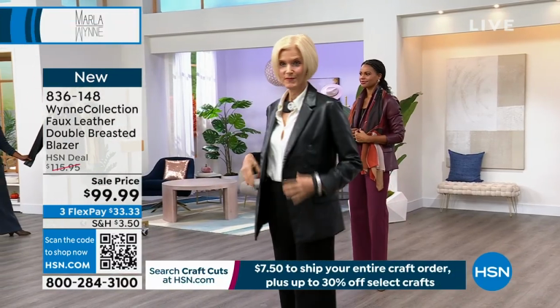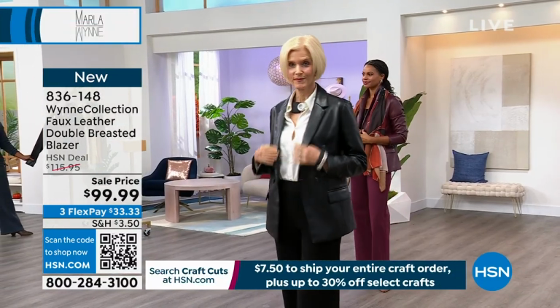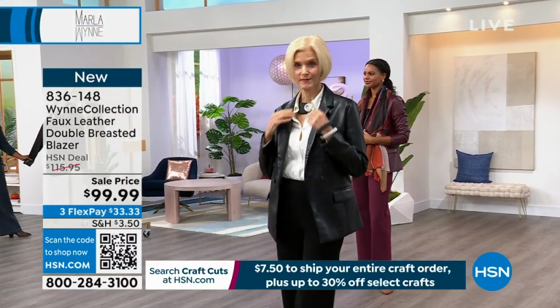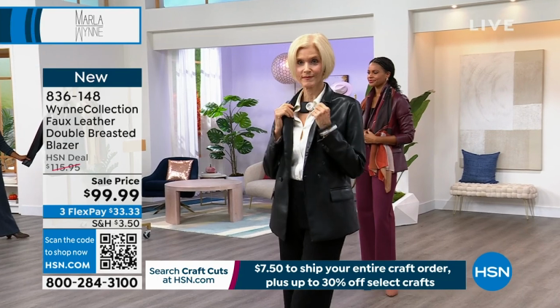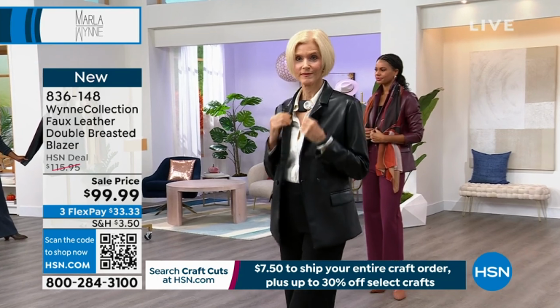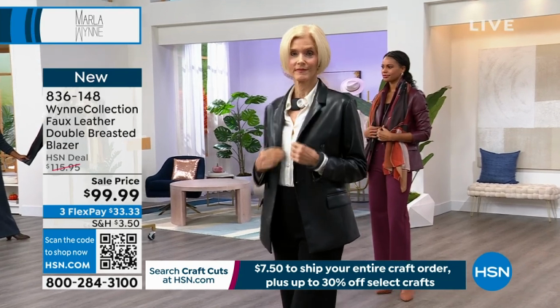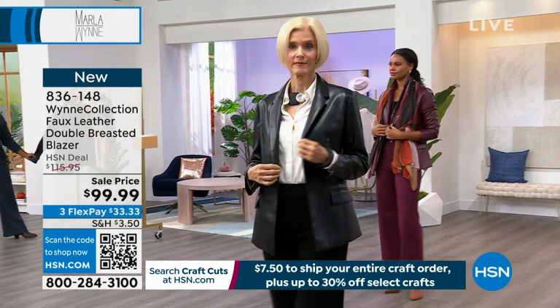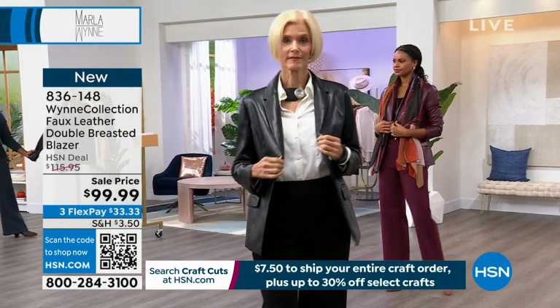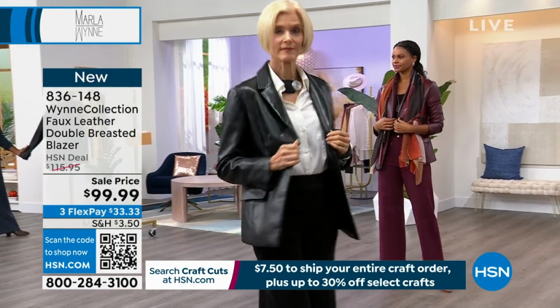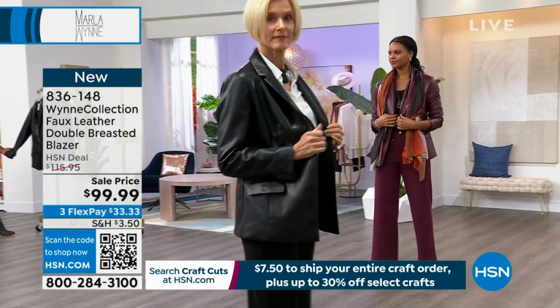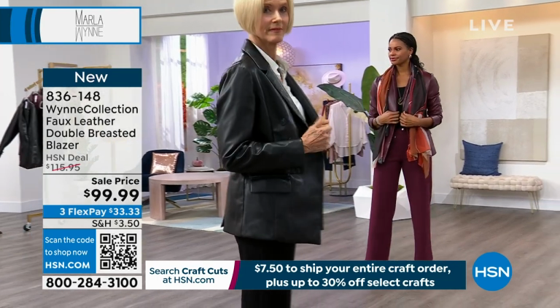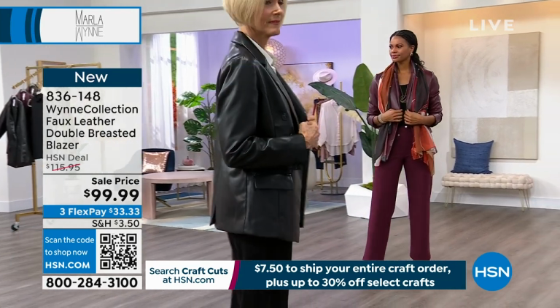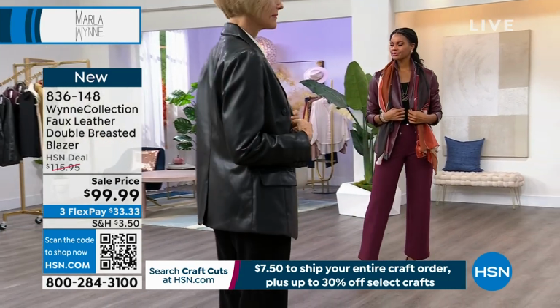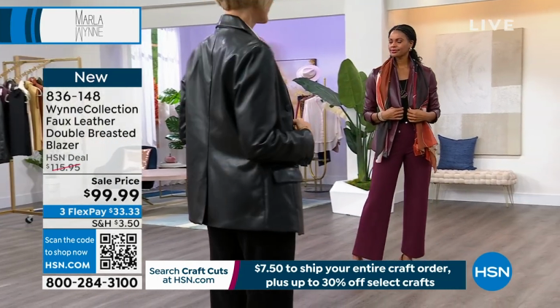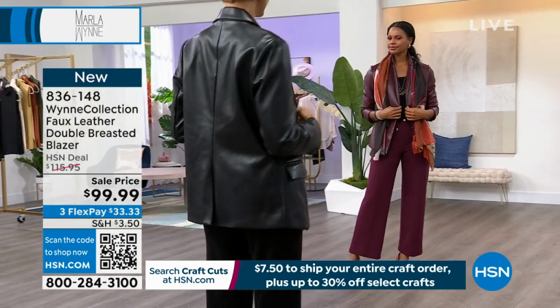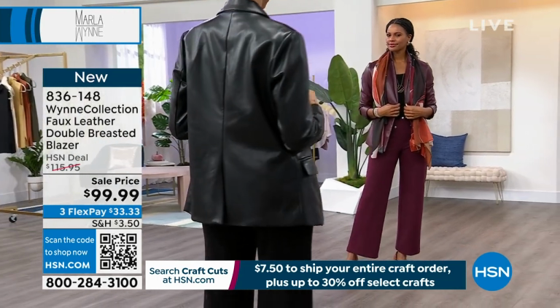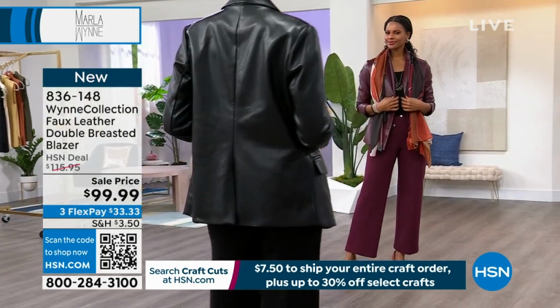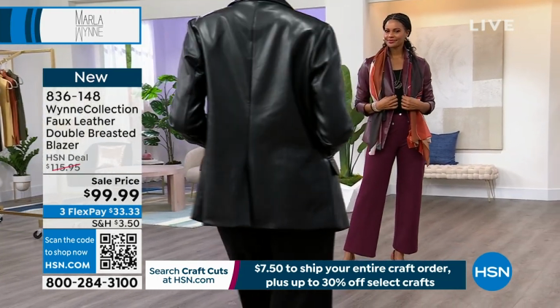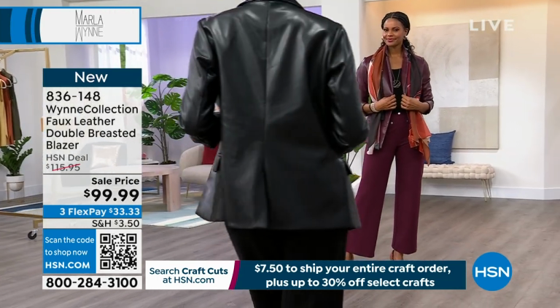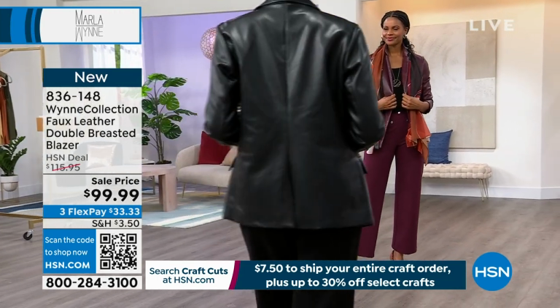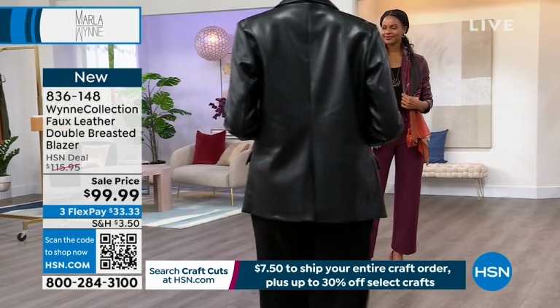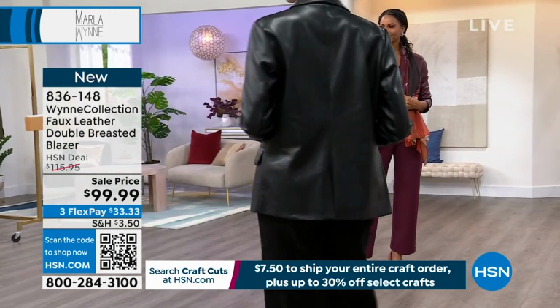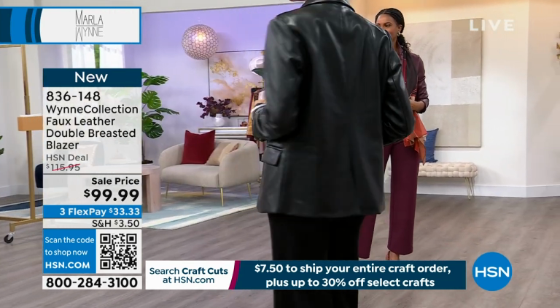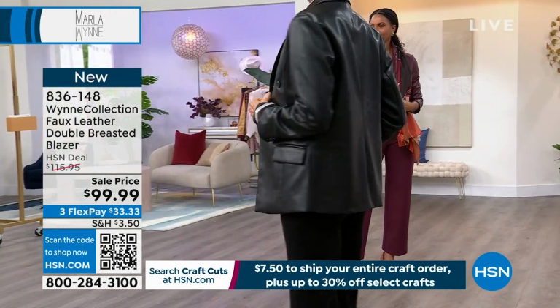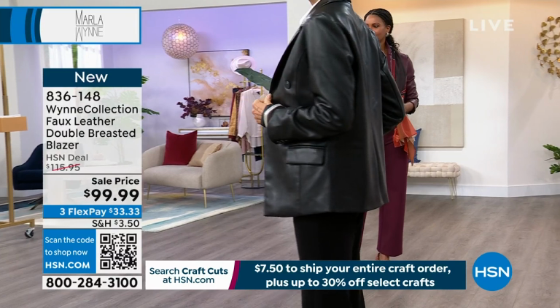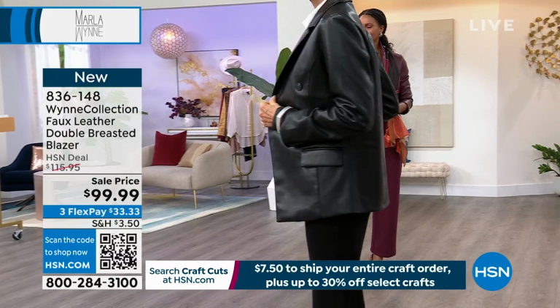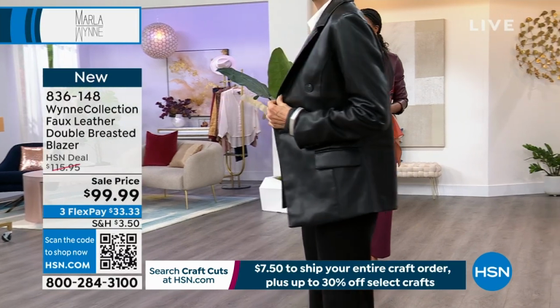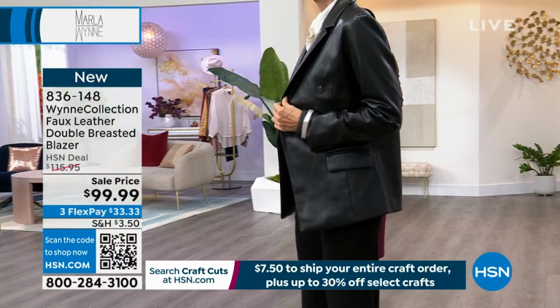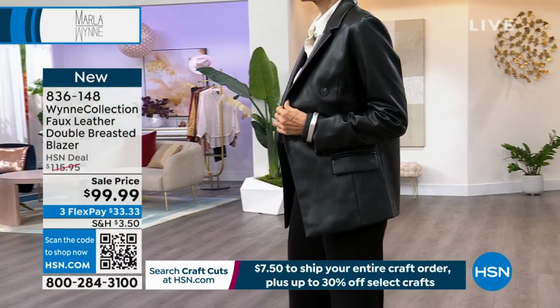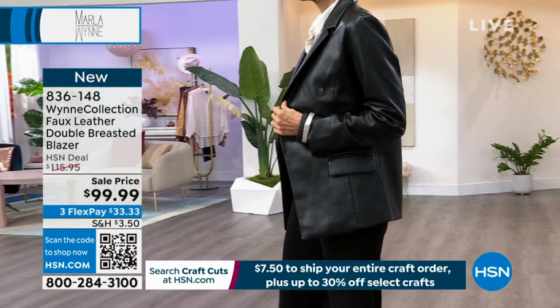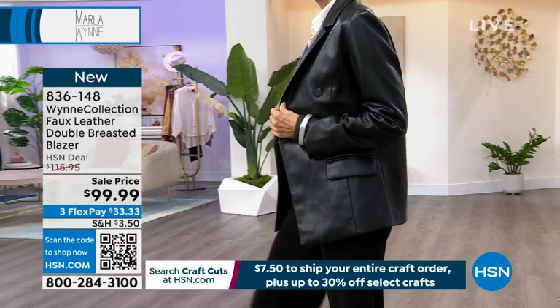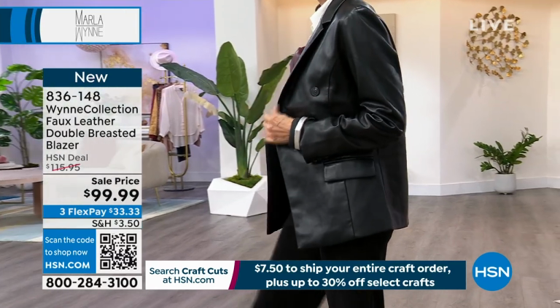We also have it in black and then in bitter chocolate — double extra small to 3X — and you can wash this at home. We just suggest you hand wash these at home.